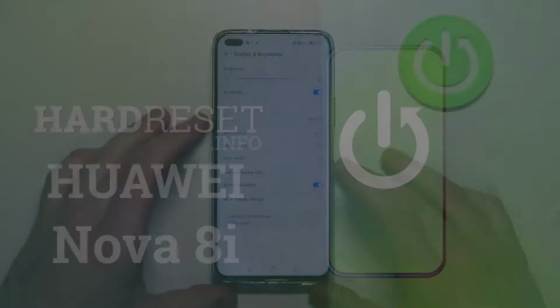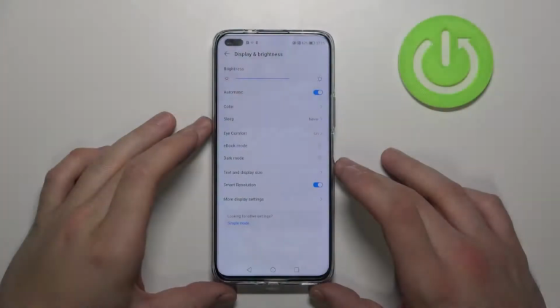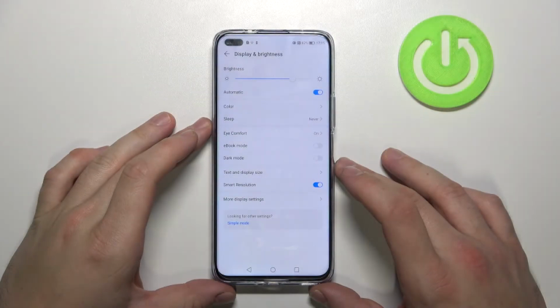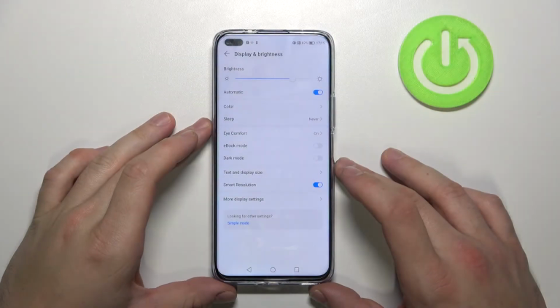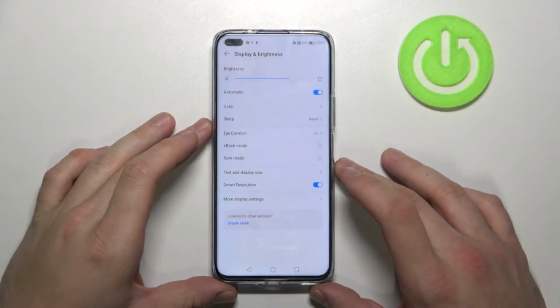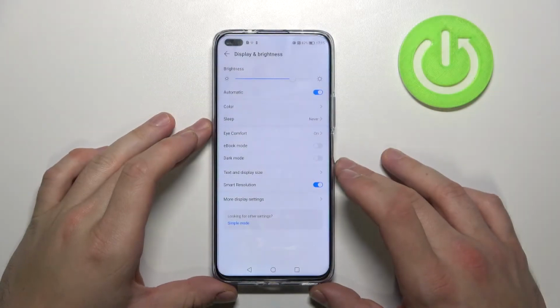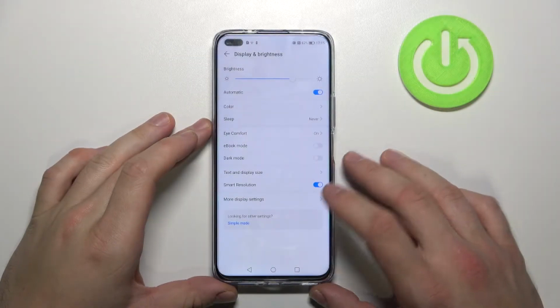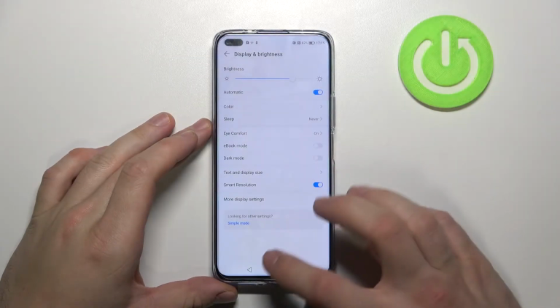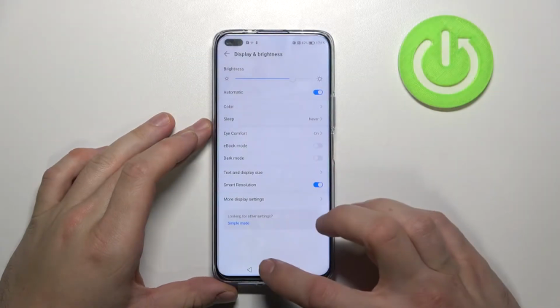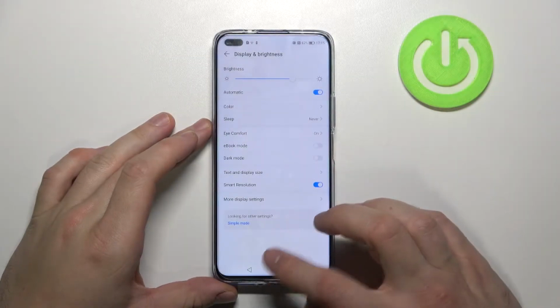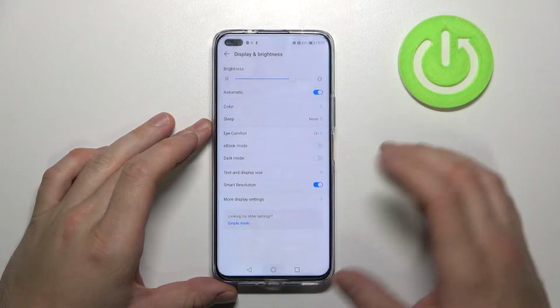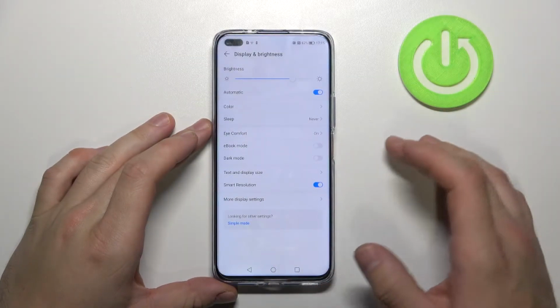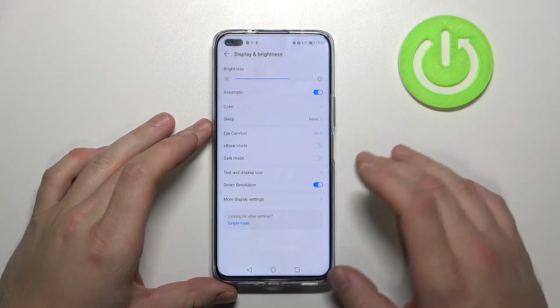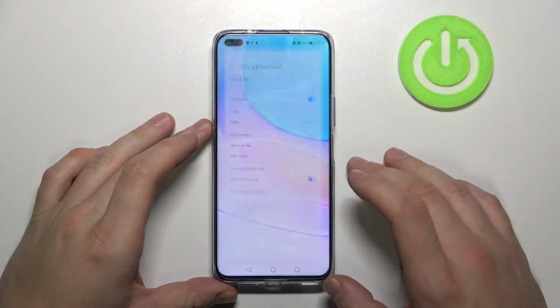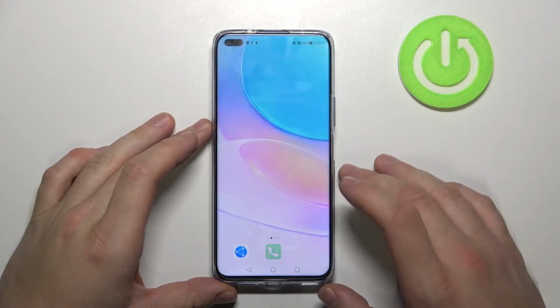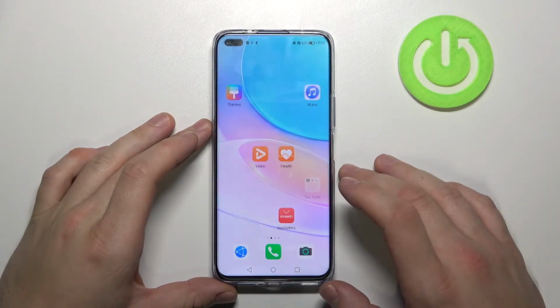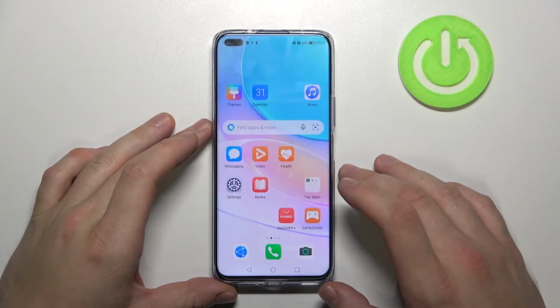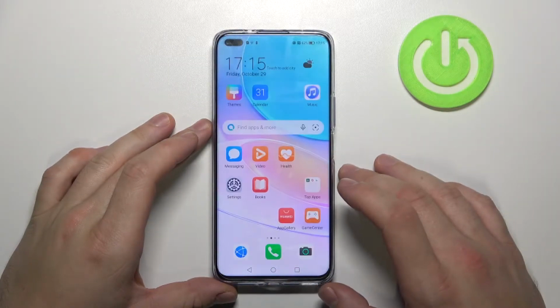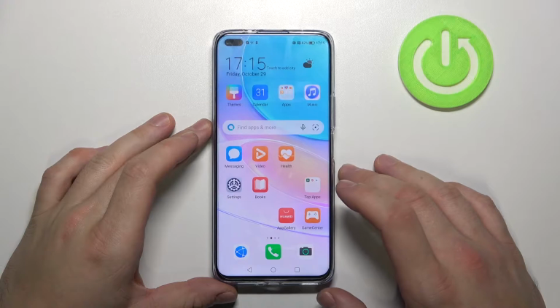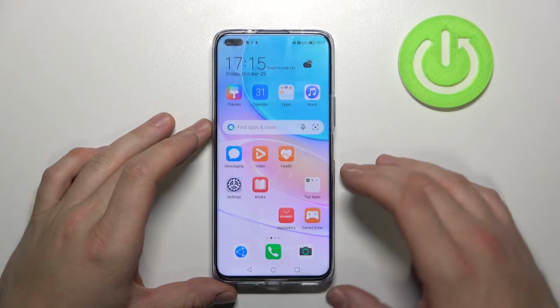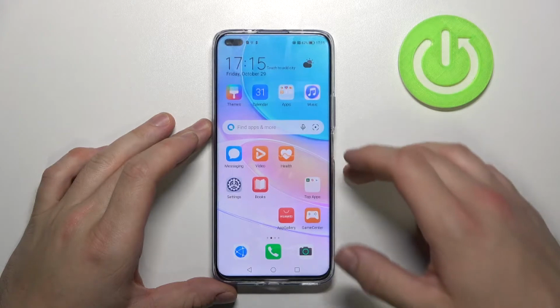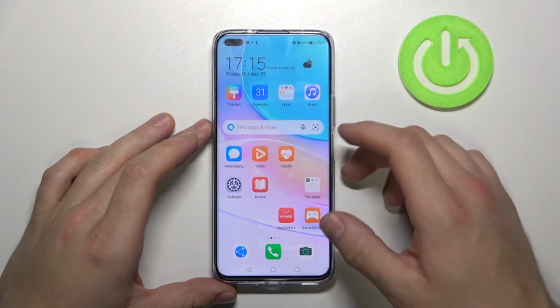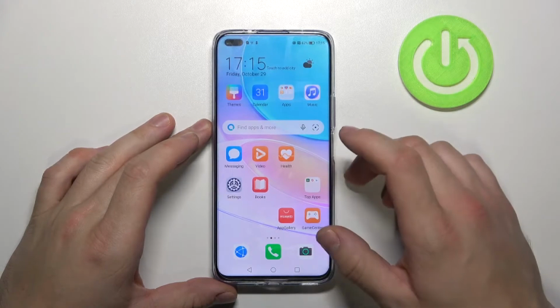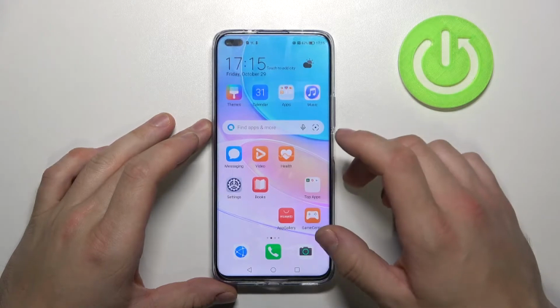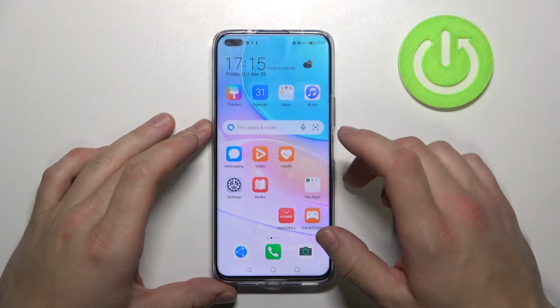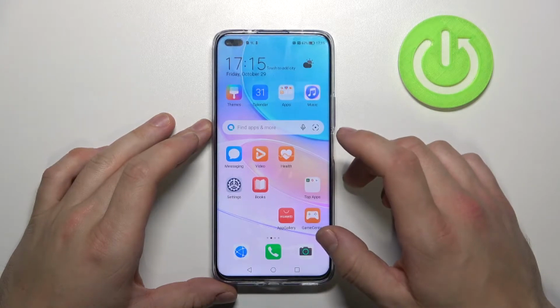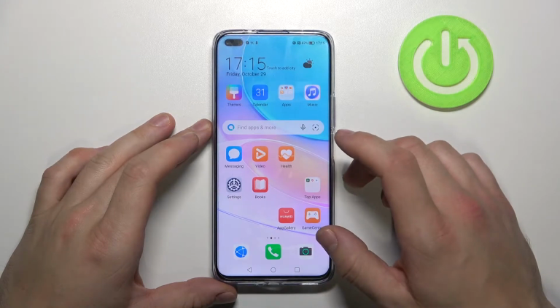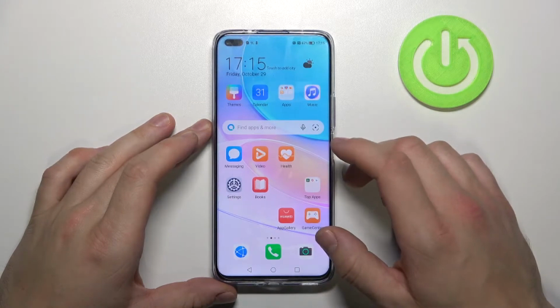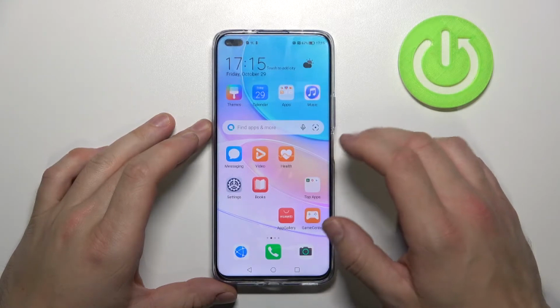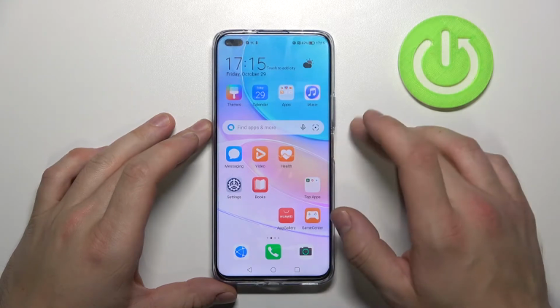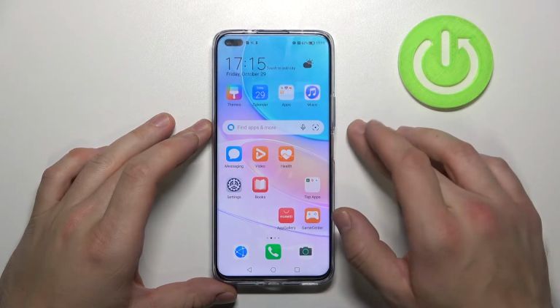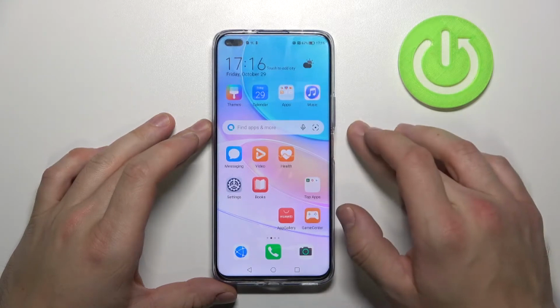Hello, in front of me I've got Huawei Nova 8i. In this video I'll show you all unlock methods.